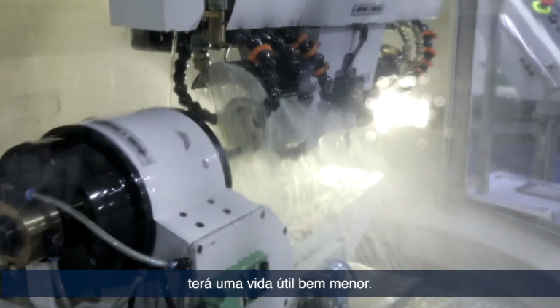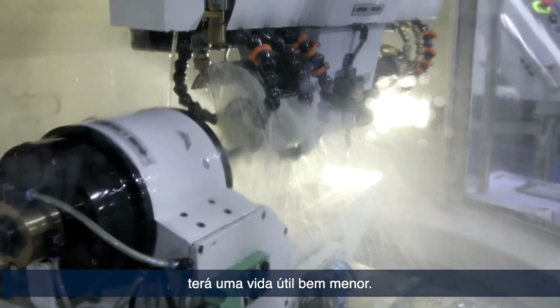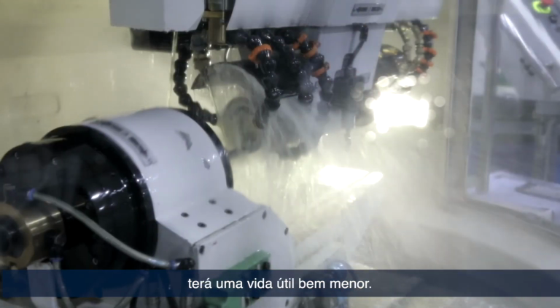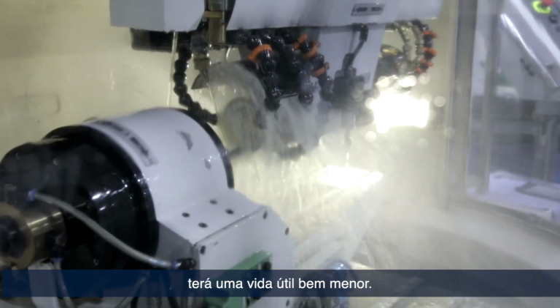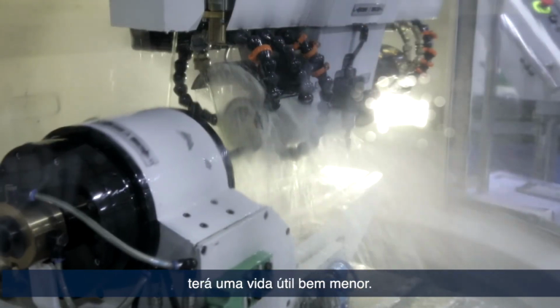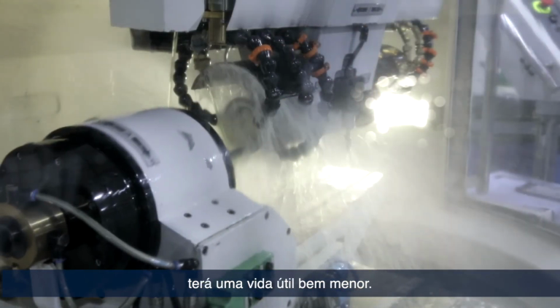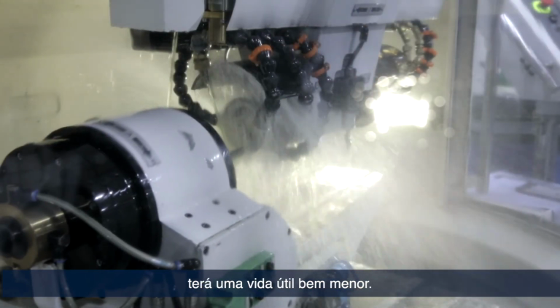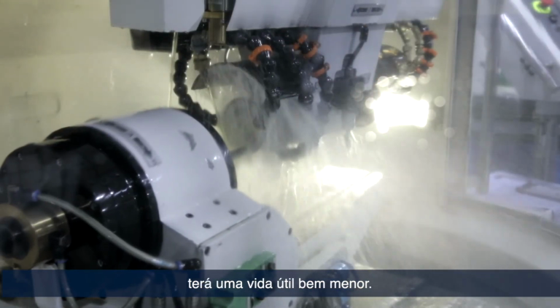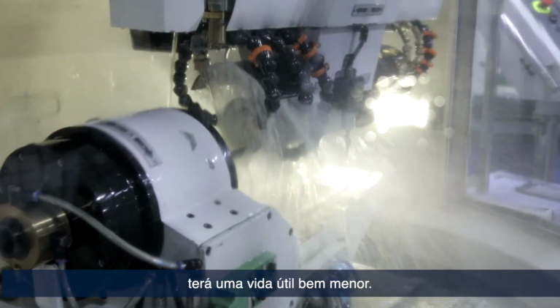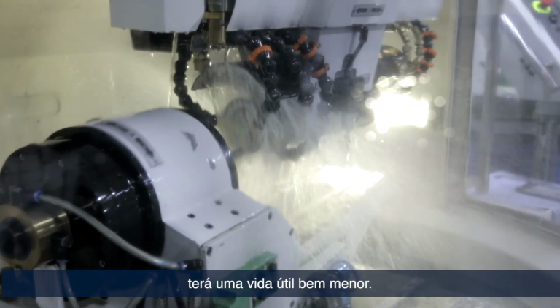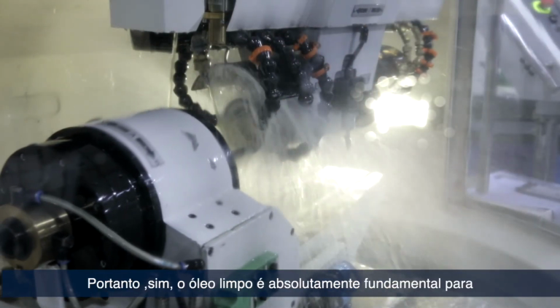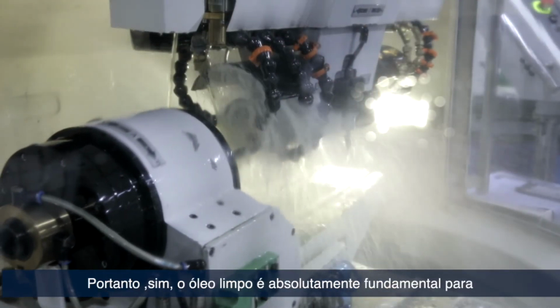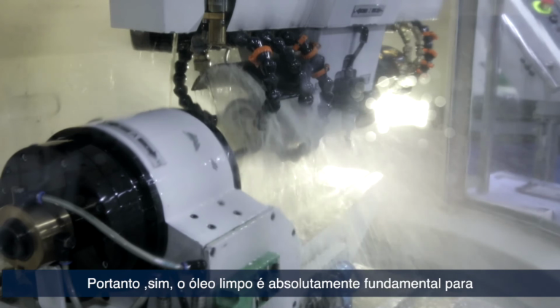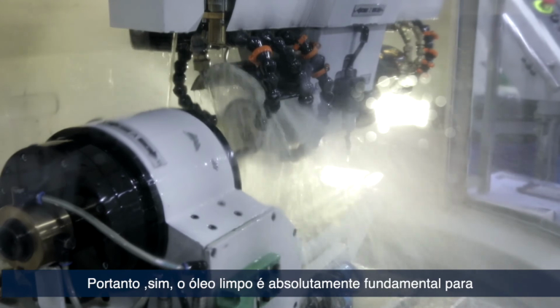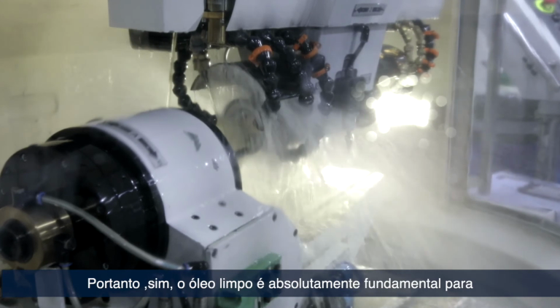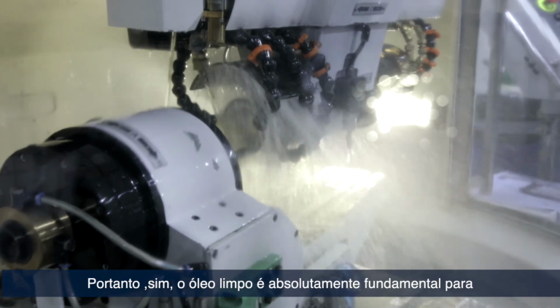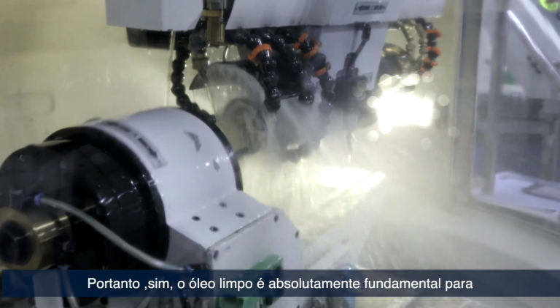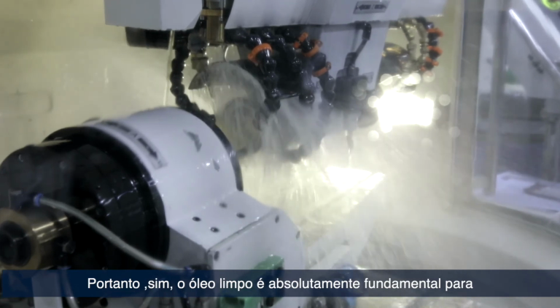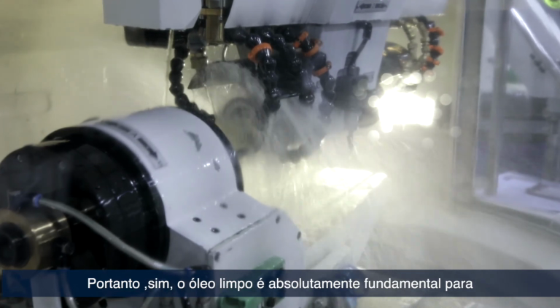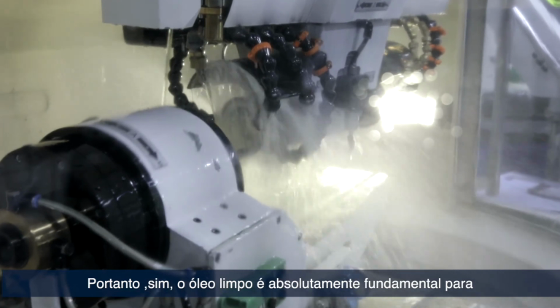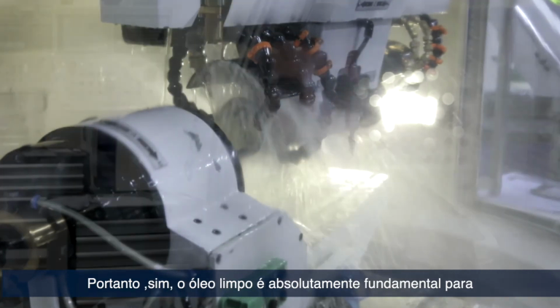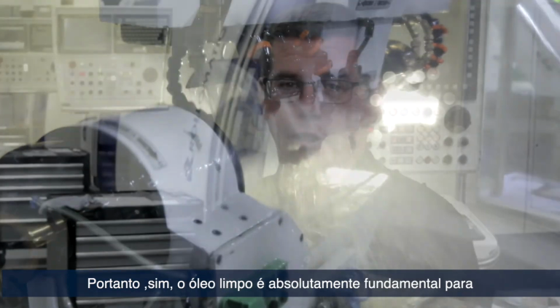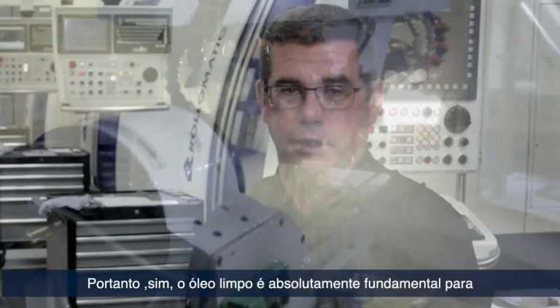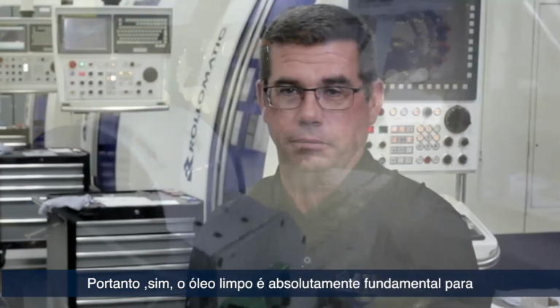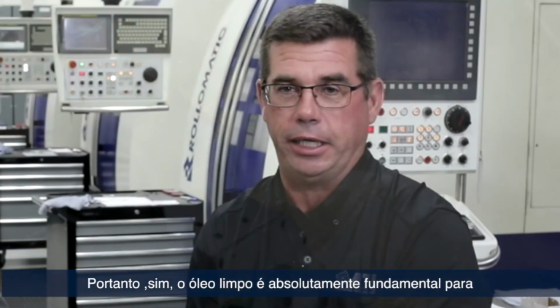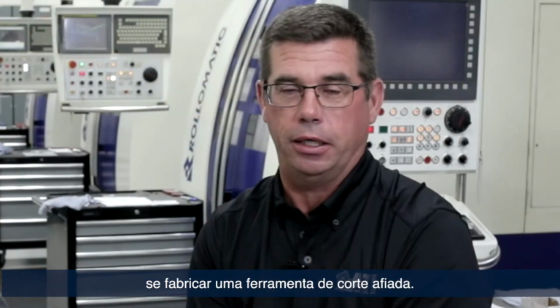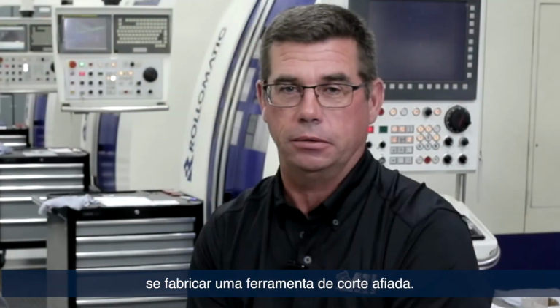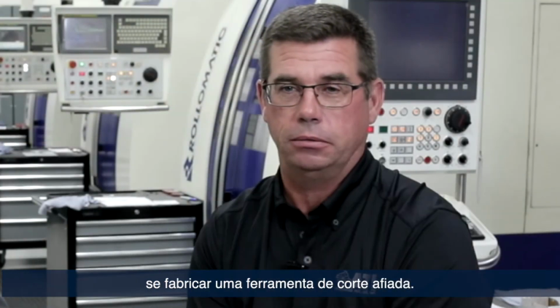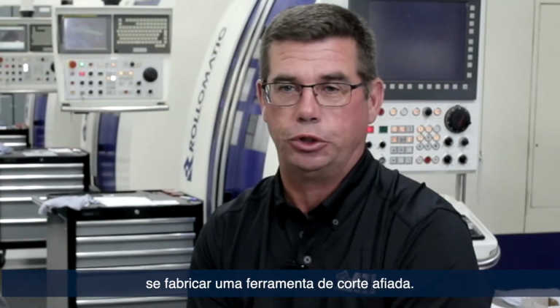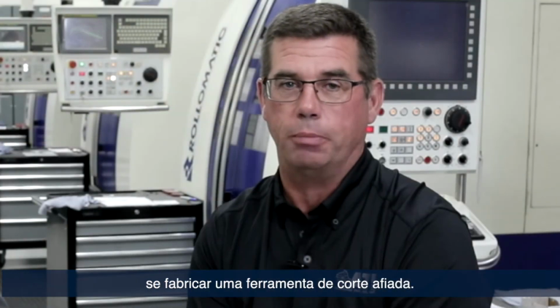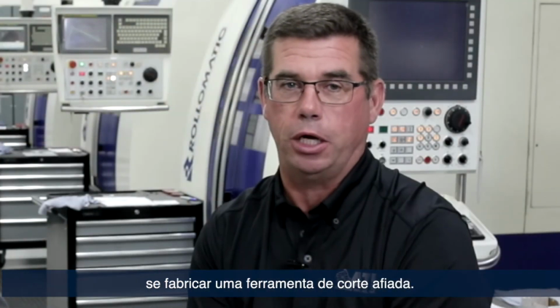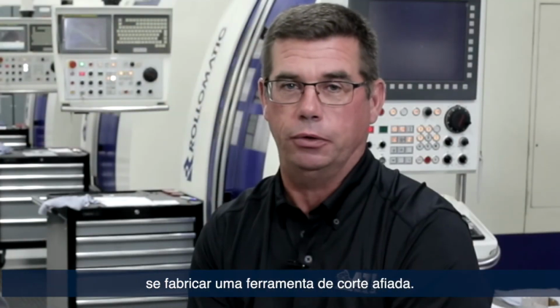Yes, the clean oil is absolutely critical to making a sharp cutting tool.